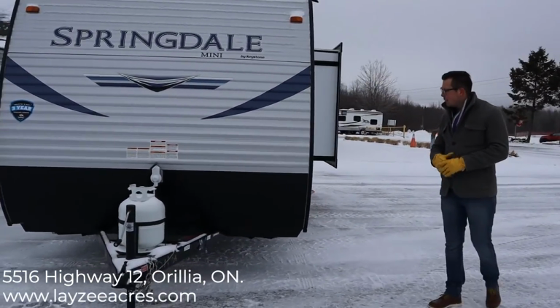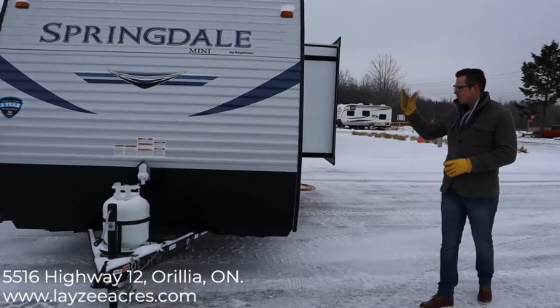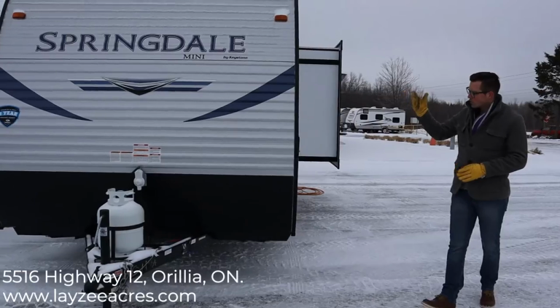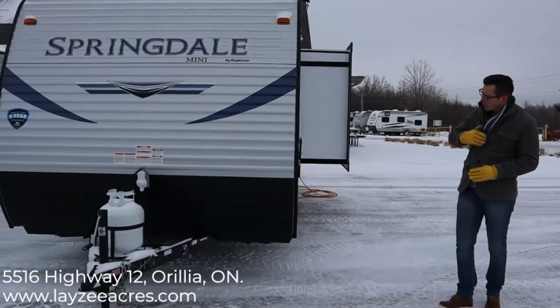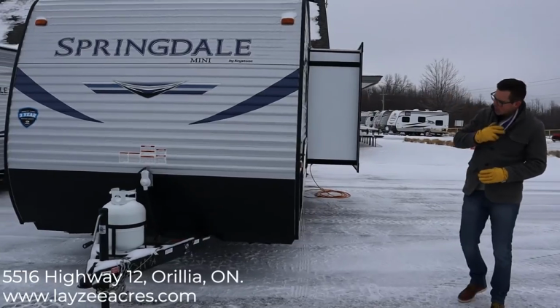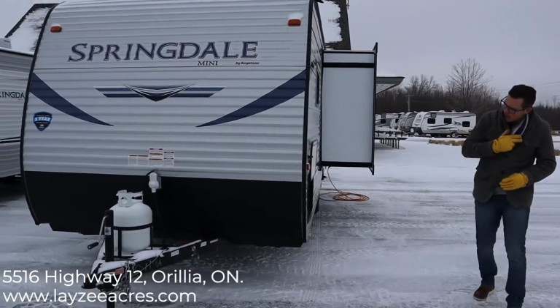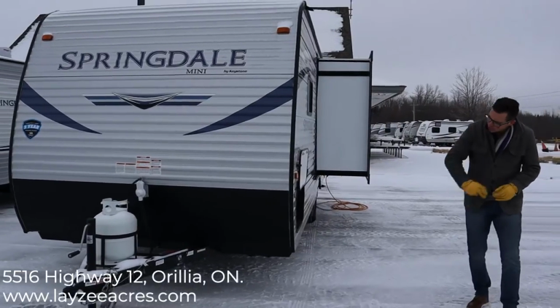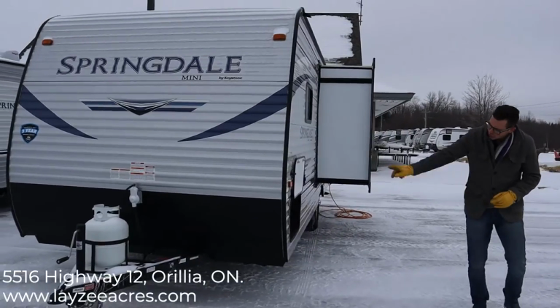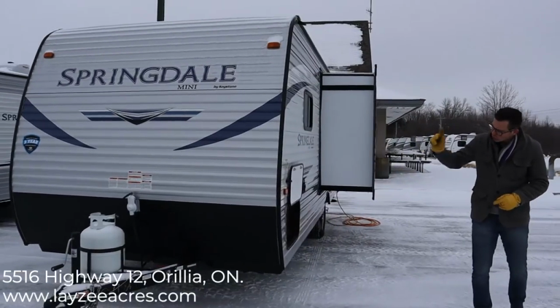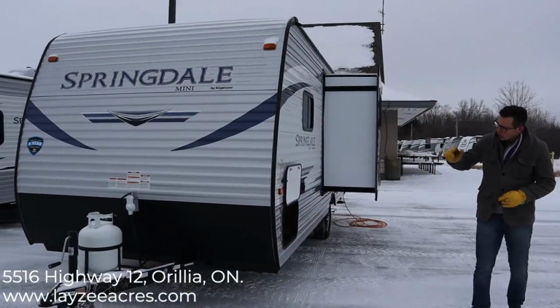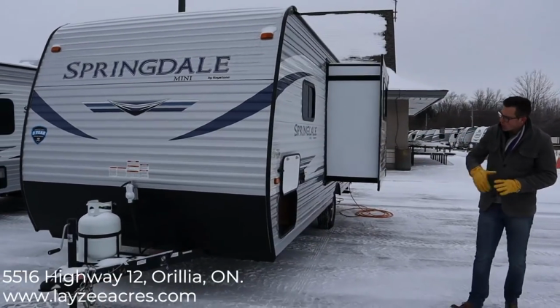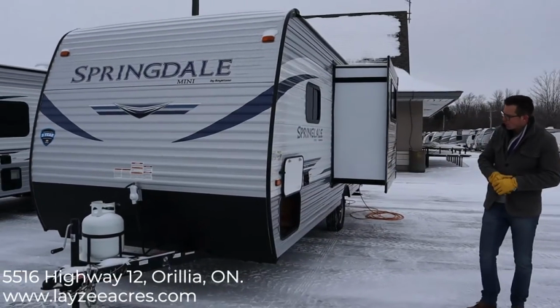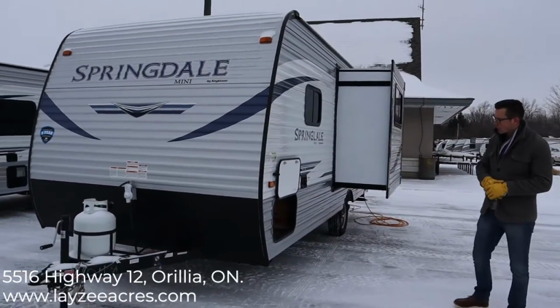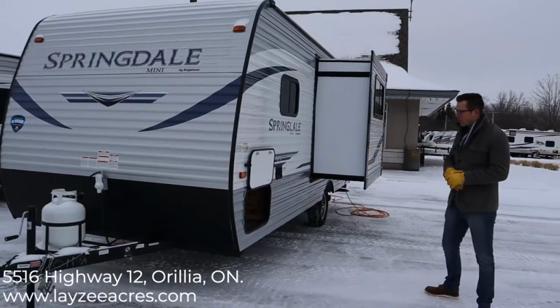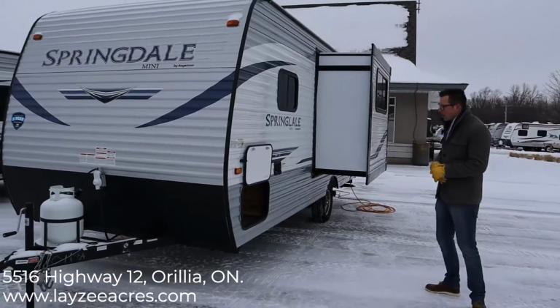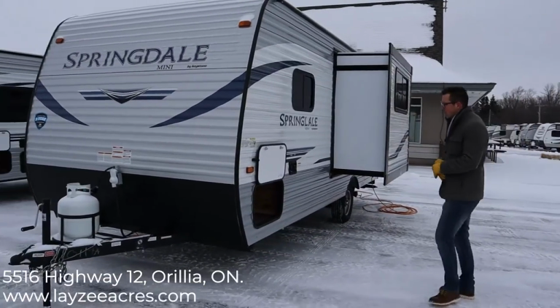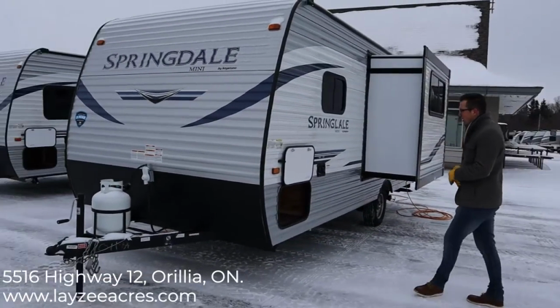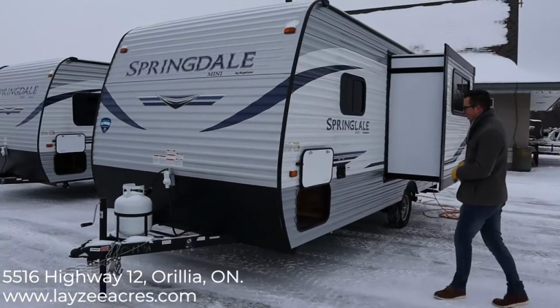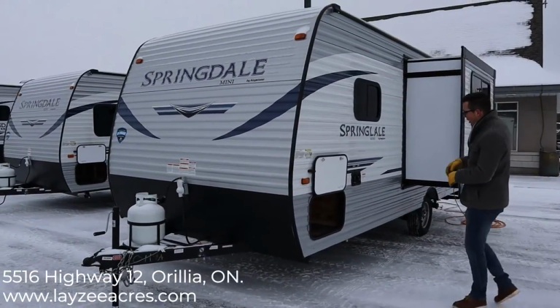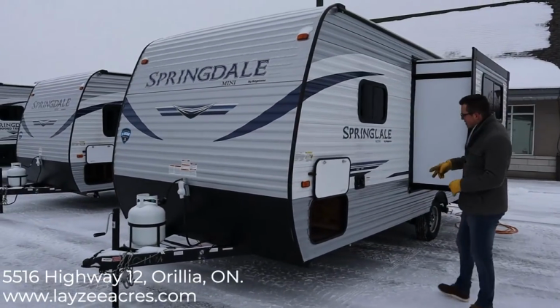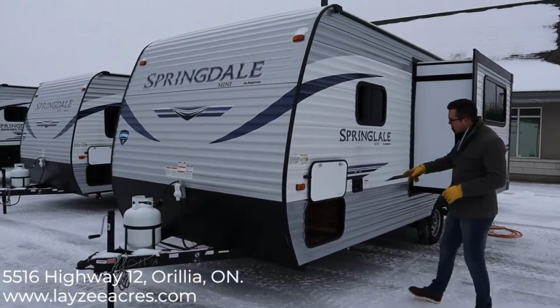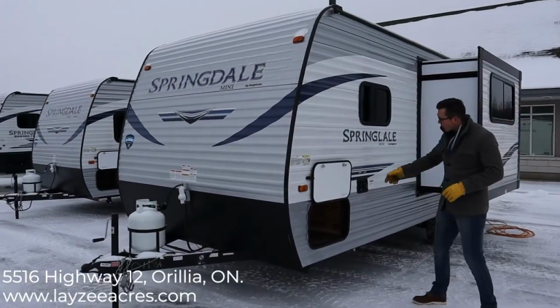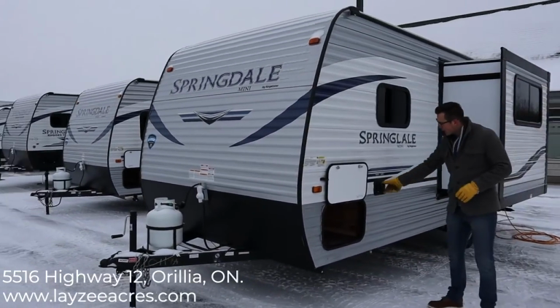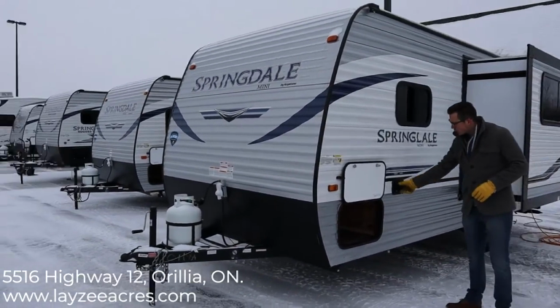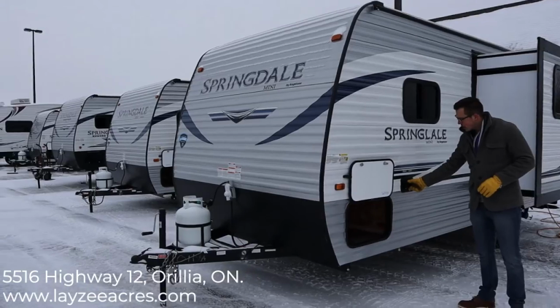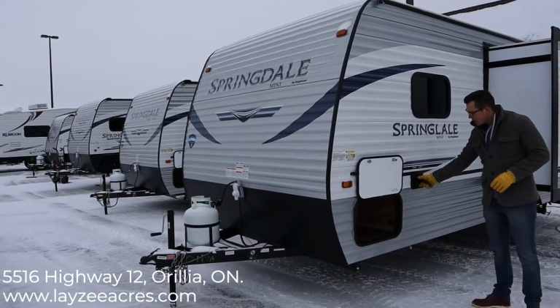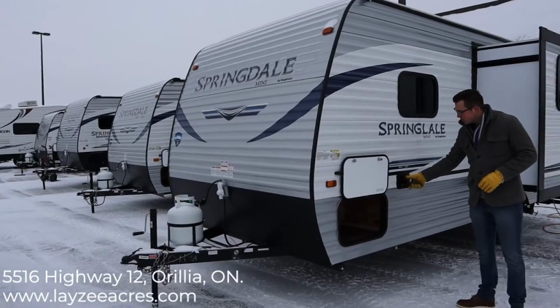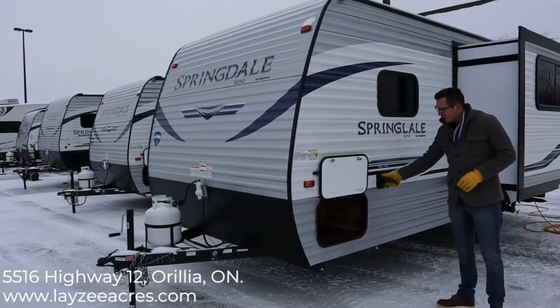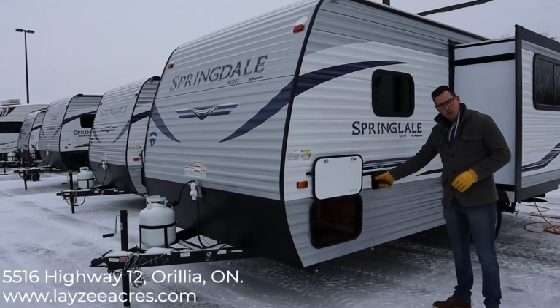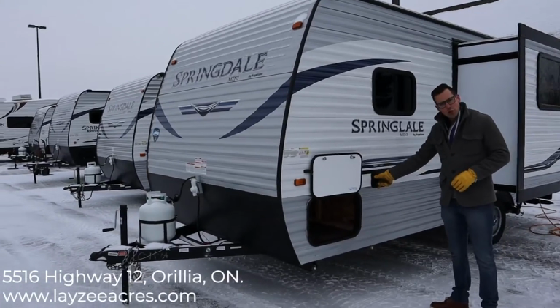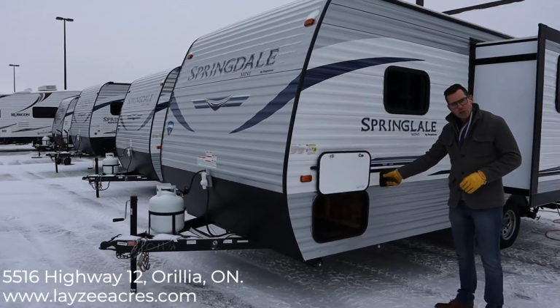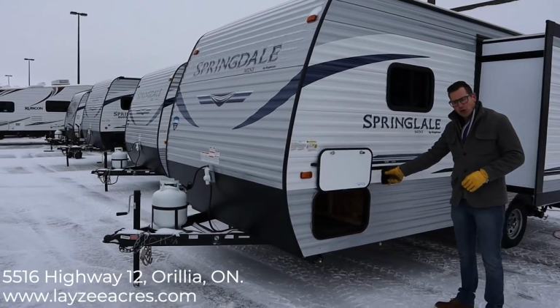Being a front queen, we have a pass-through storage that goes all the way through the front. We also have a city water connection right here and a freshwater fill.